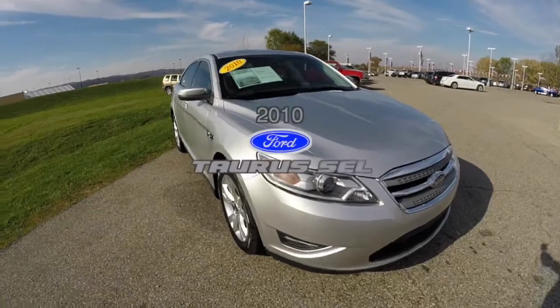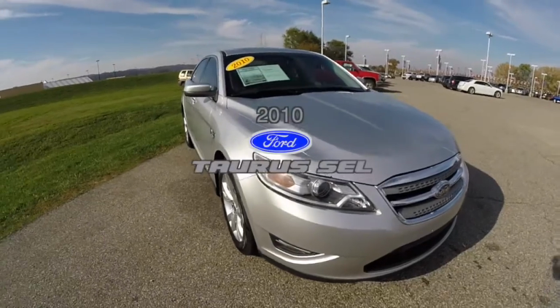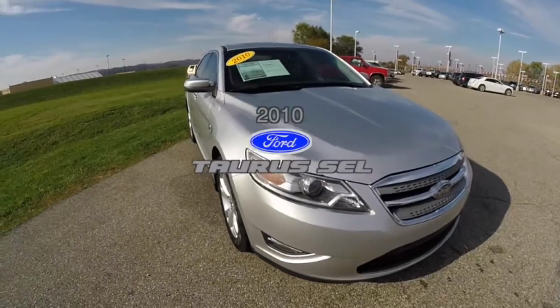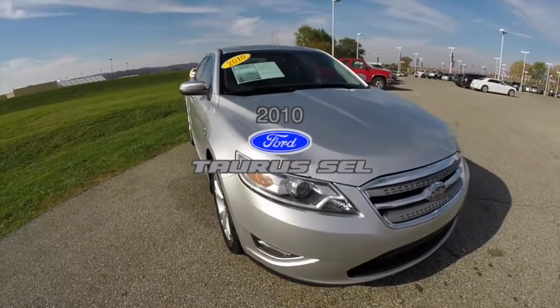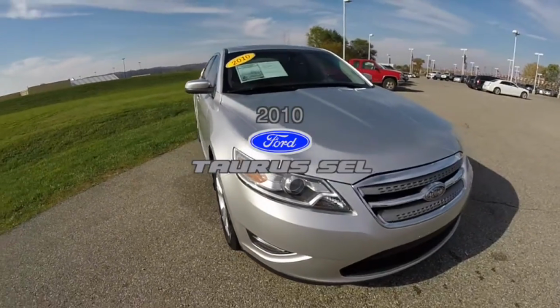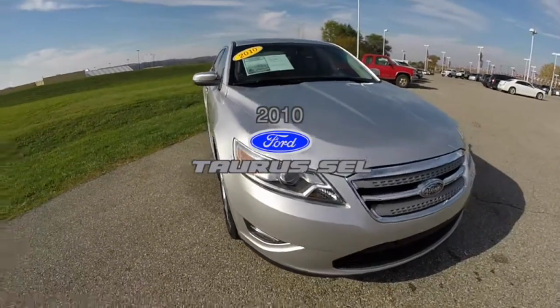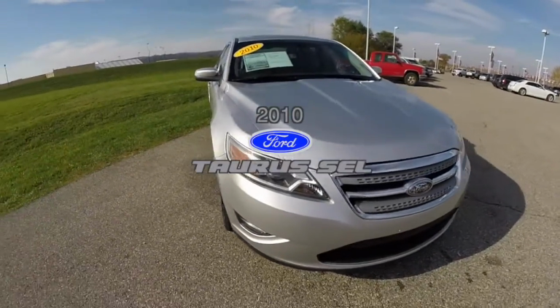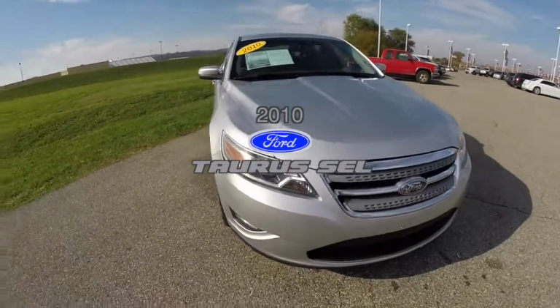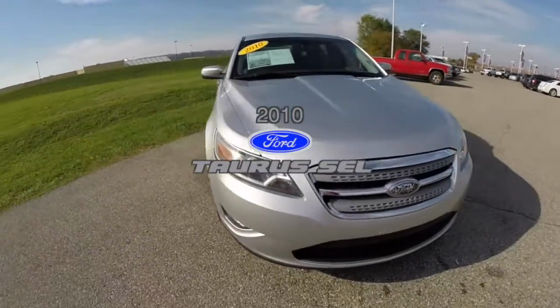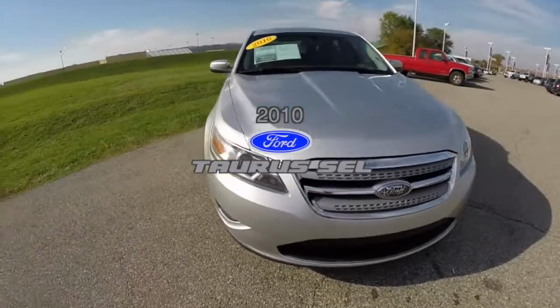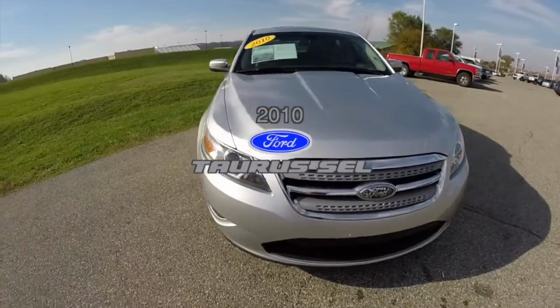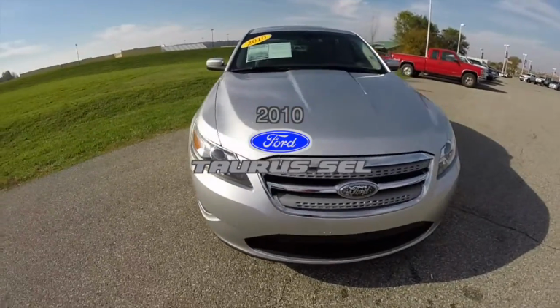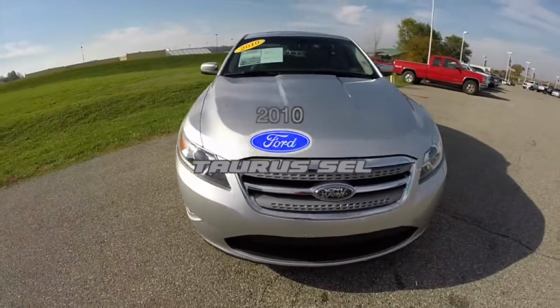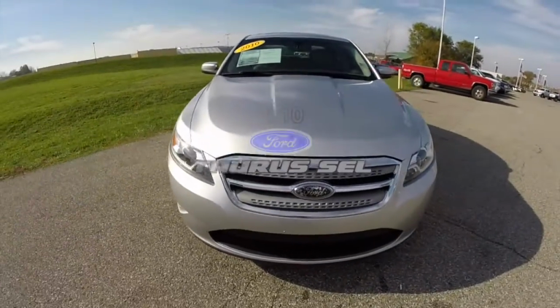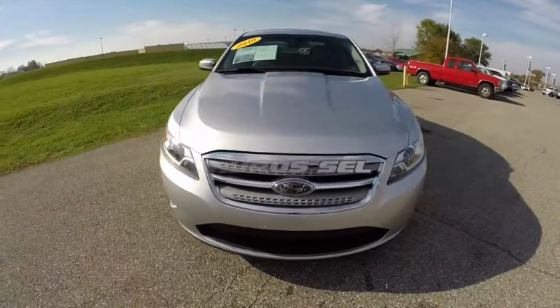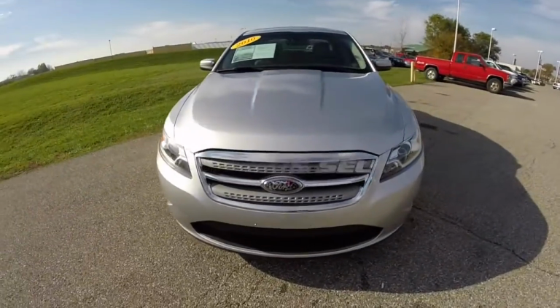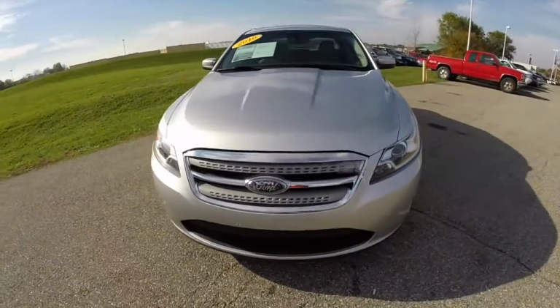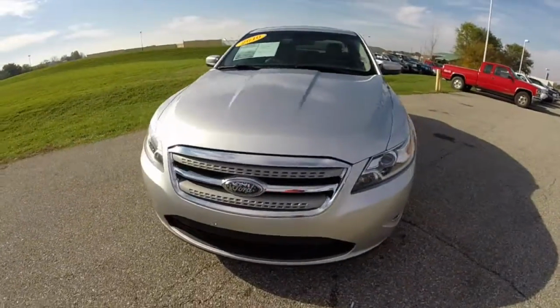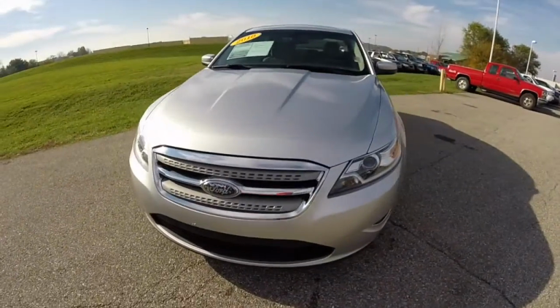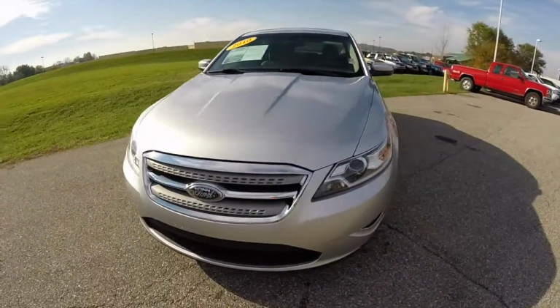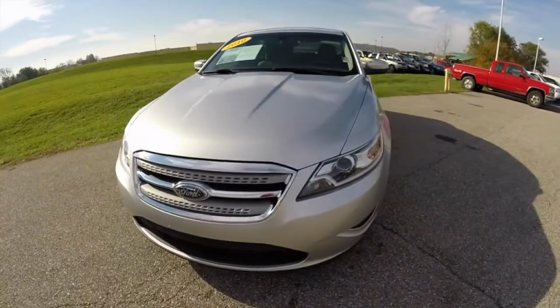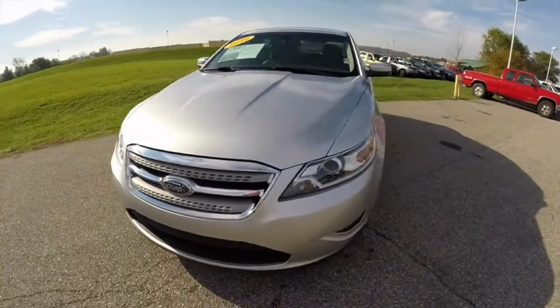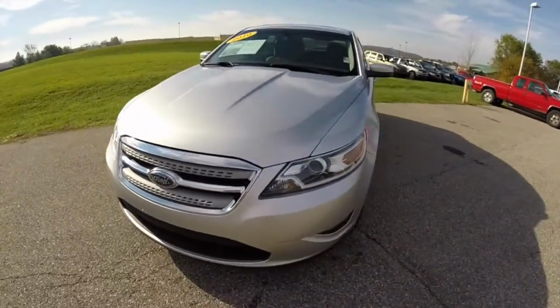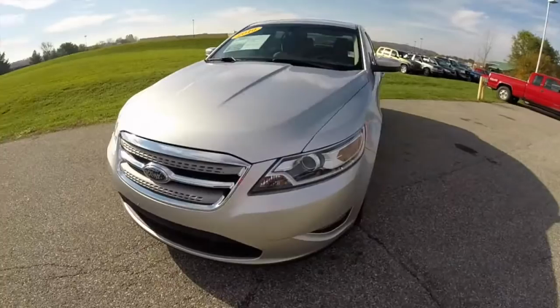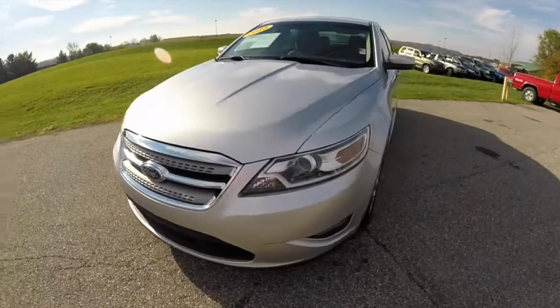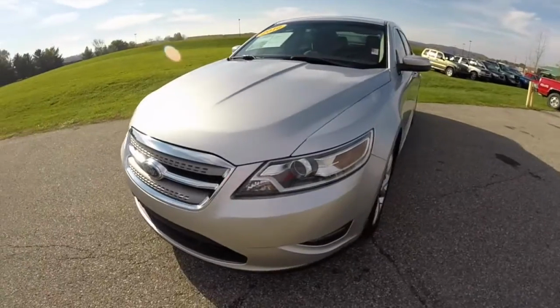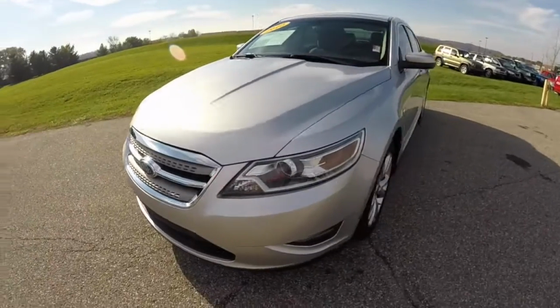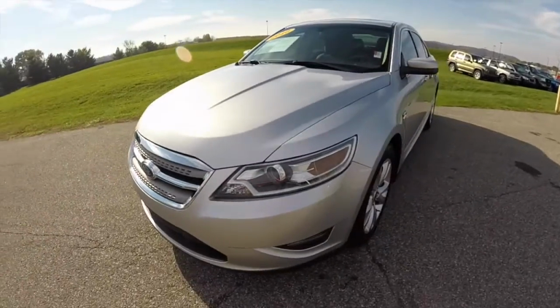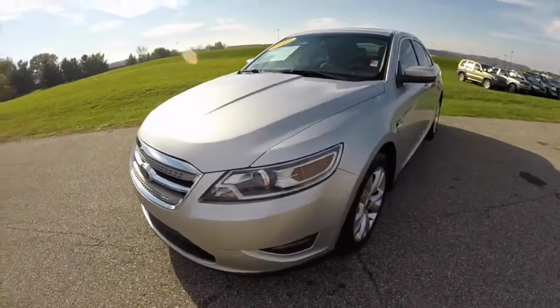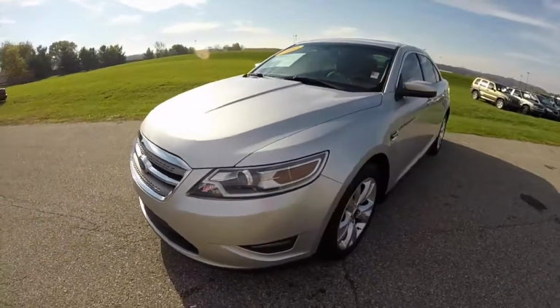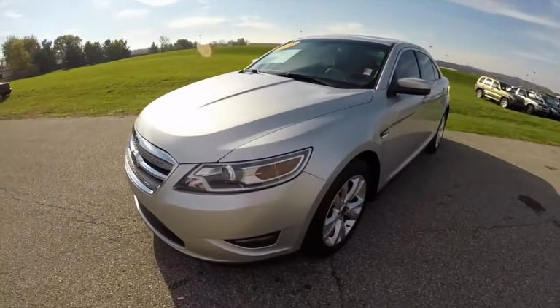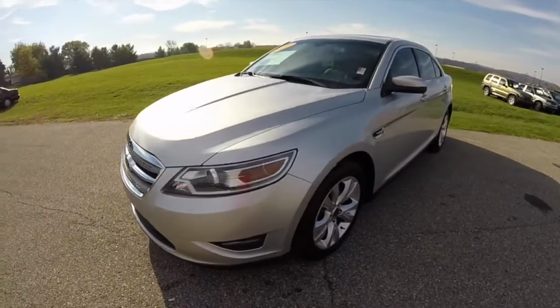Hello everyone. Today we're going to take a quick walk around look at this 2010 Ford Taurus SEL.